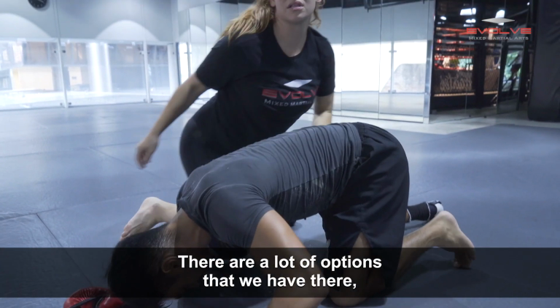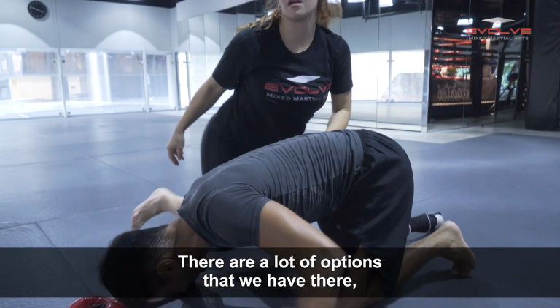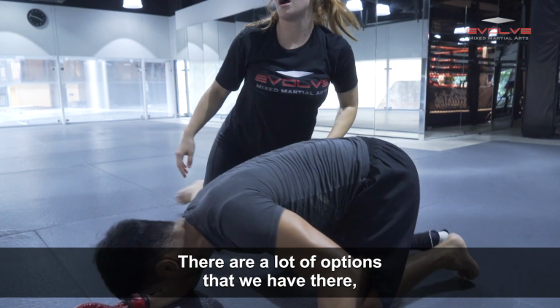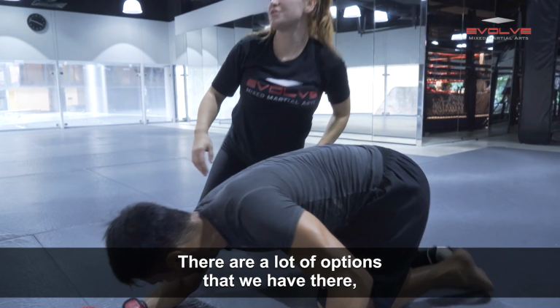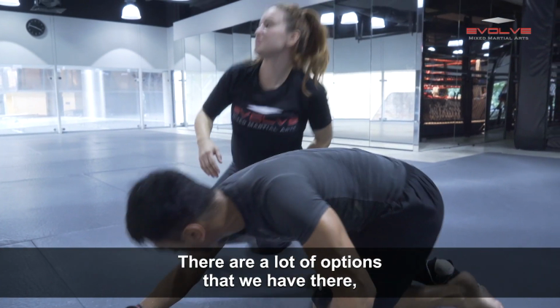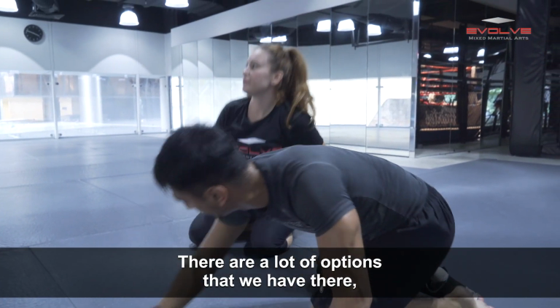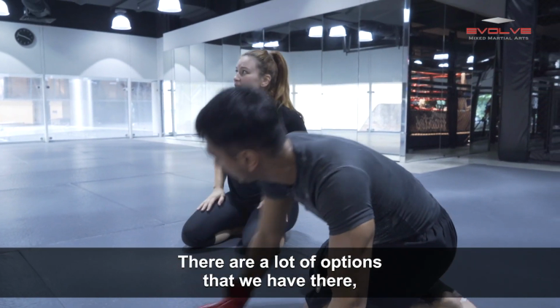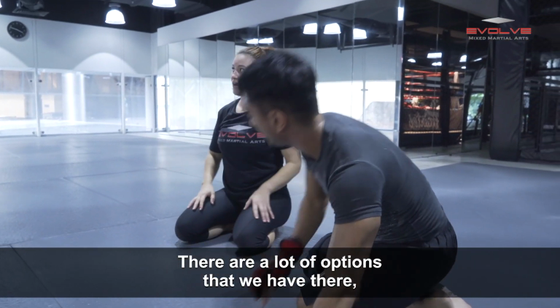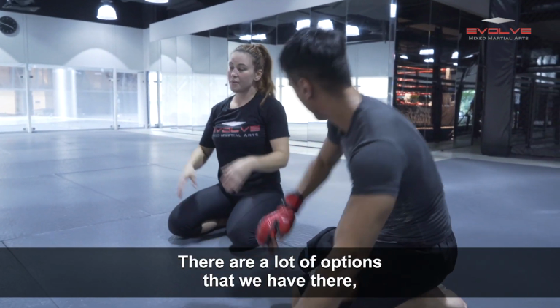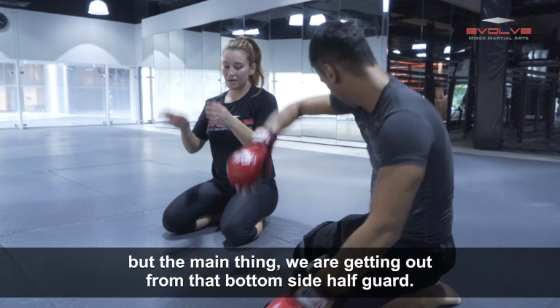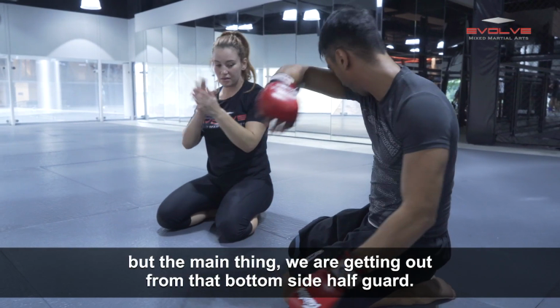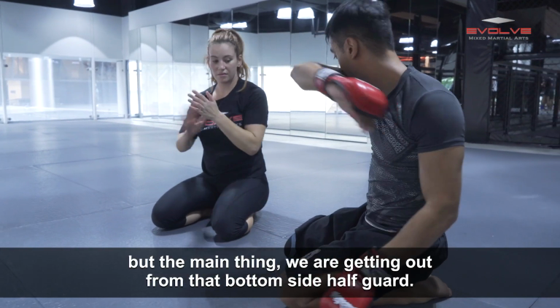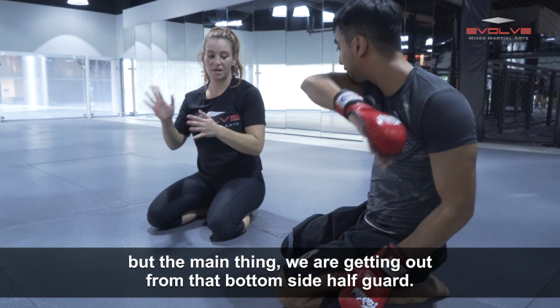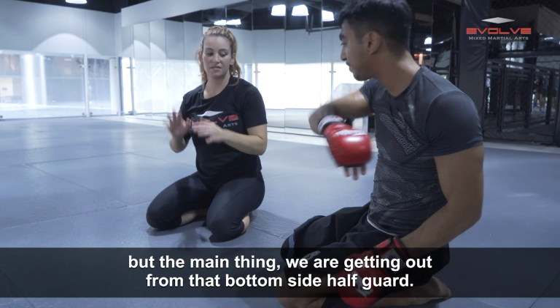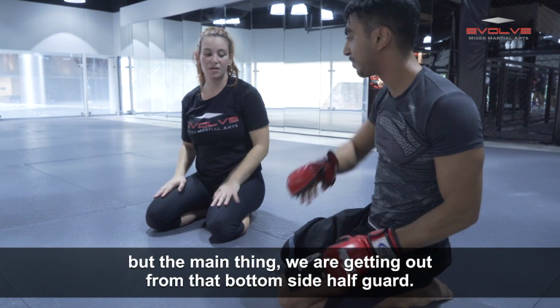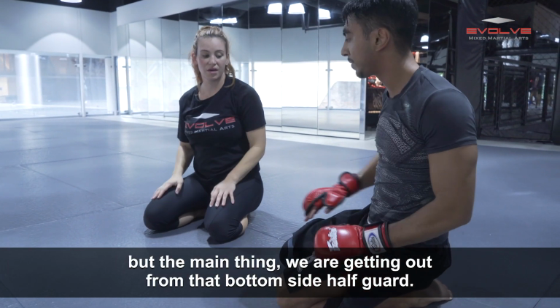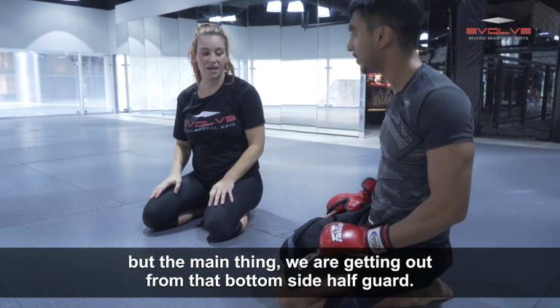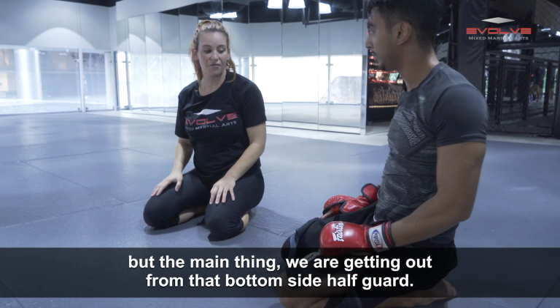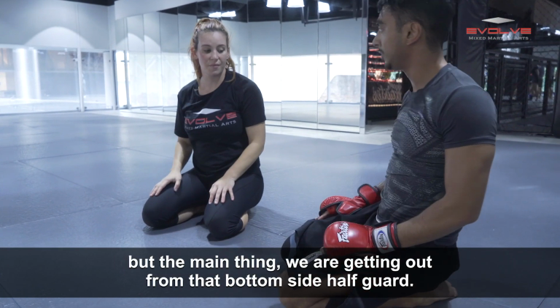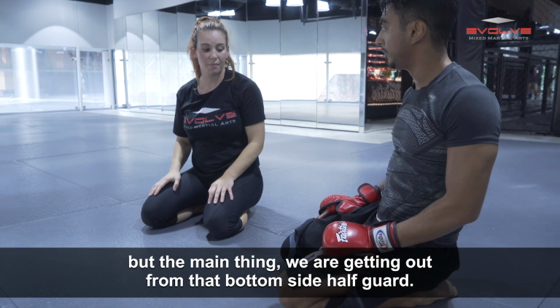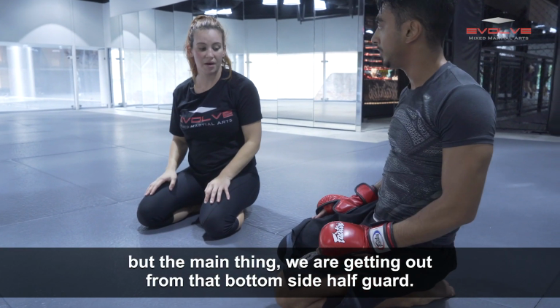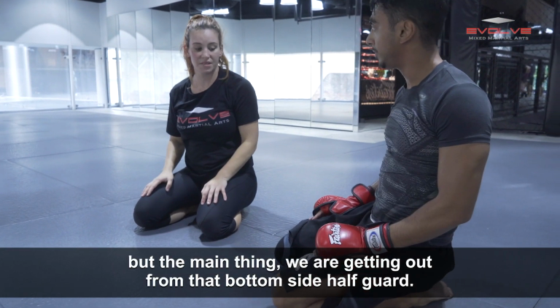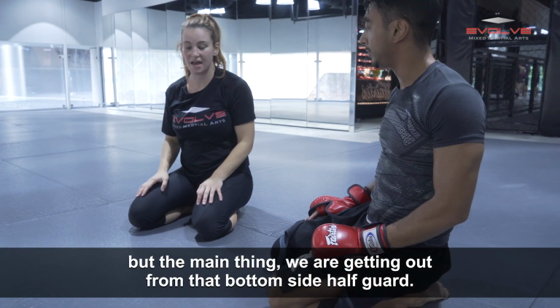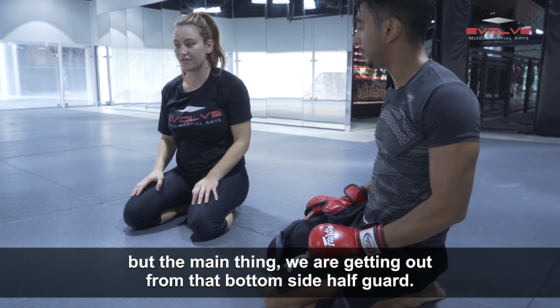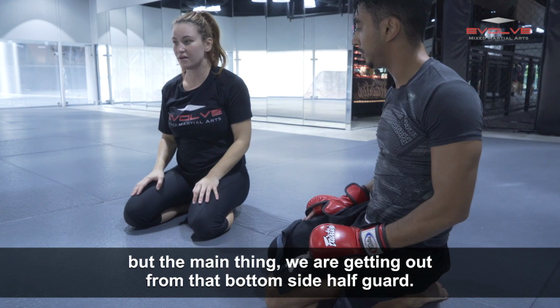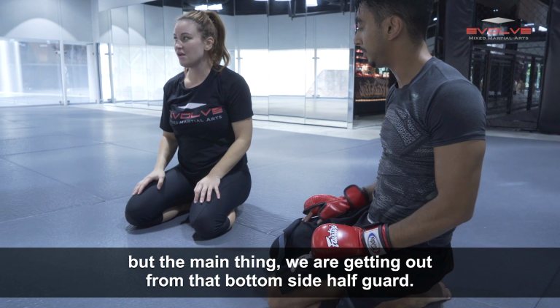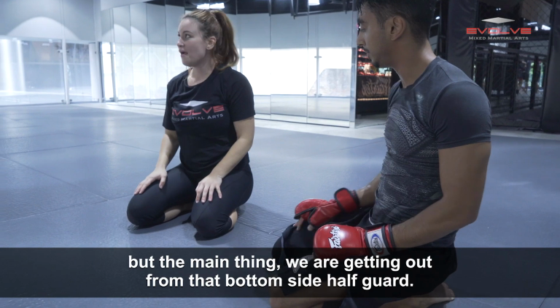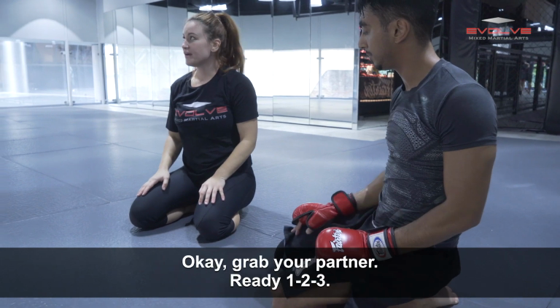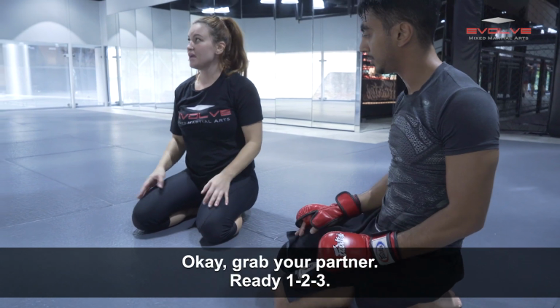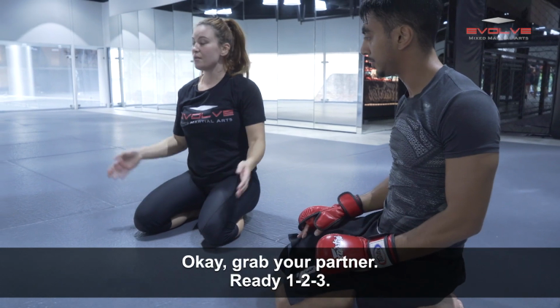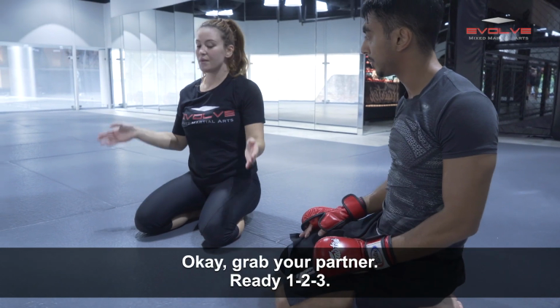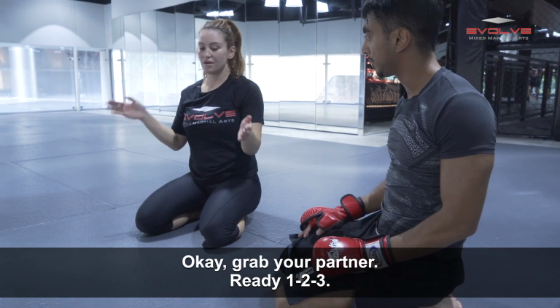There are a lot of options that we have there, but the main thing is we're getting out from that bottom side half. Okay, grab your partner.